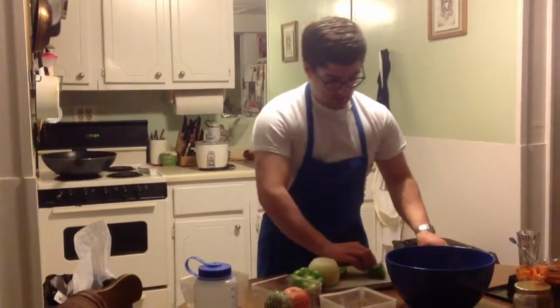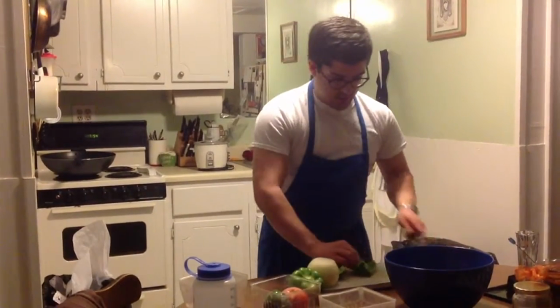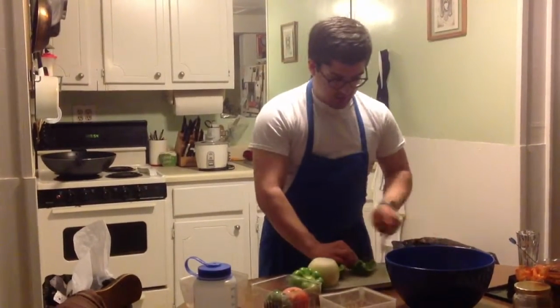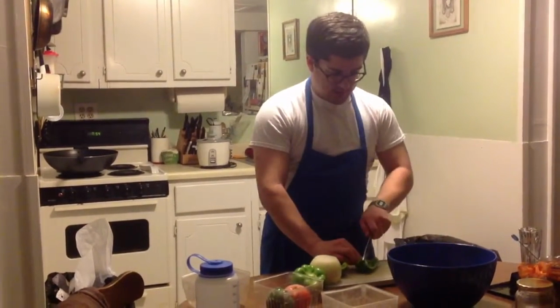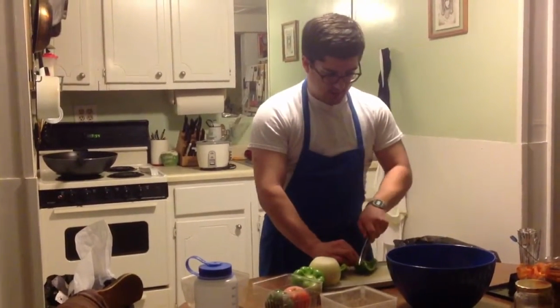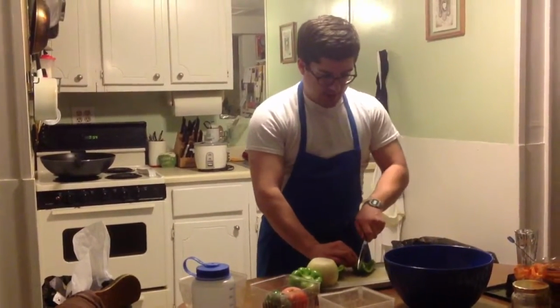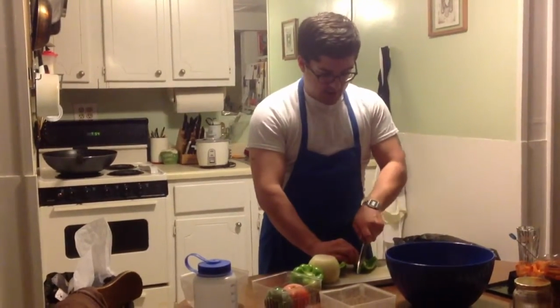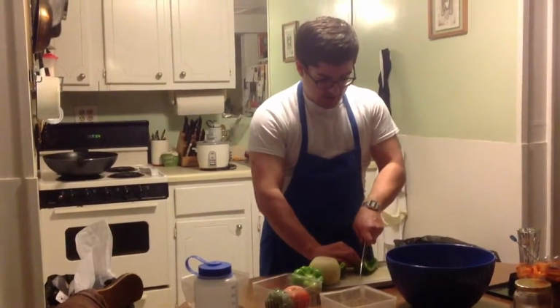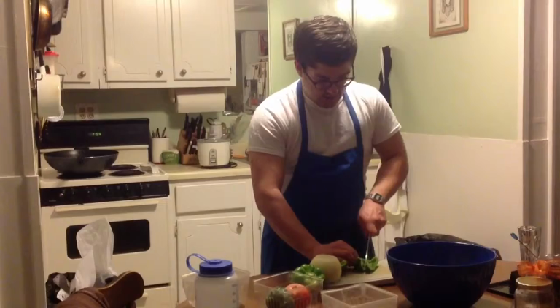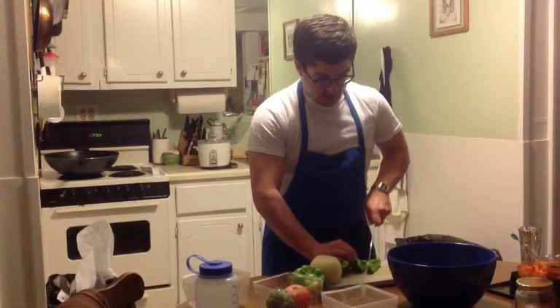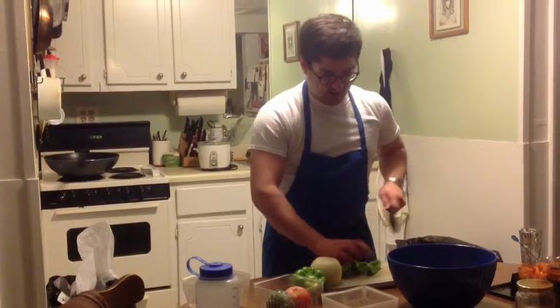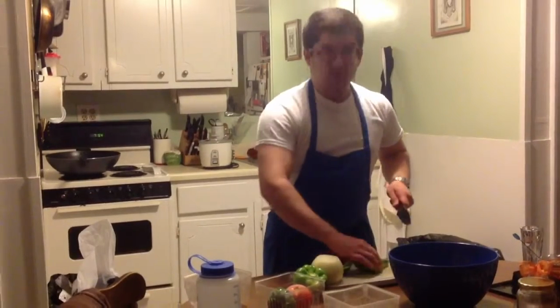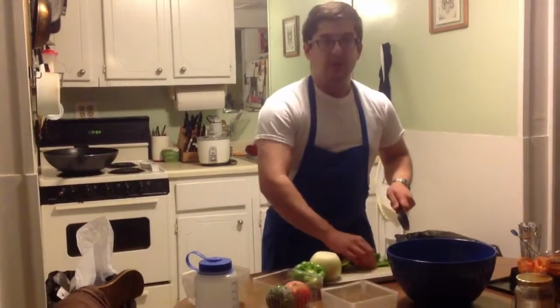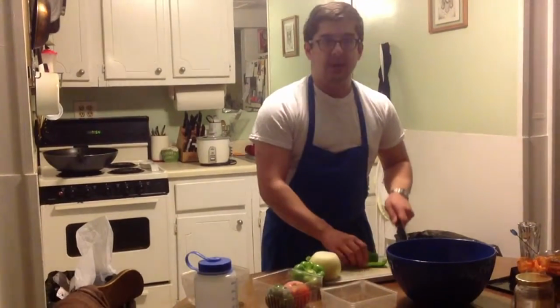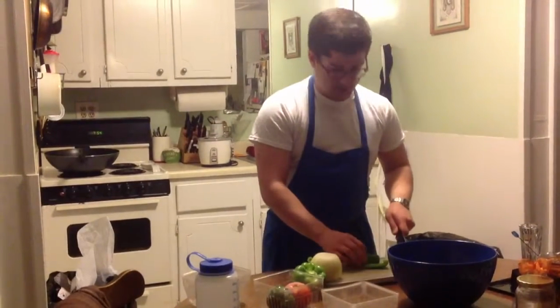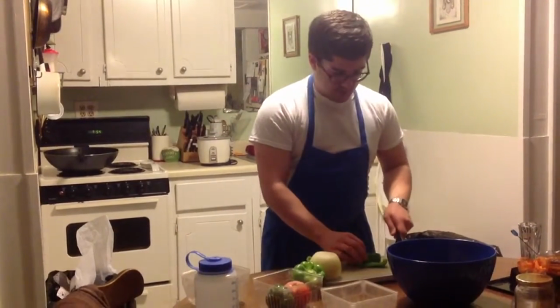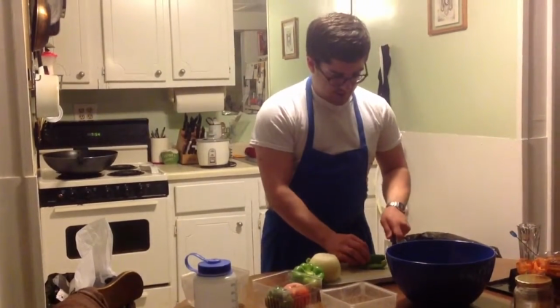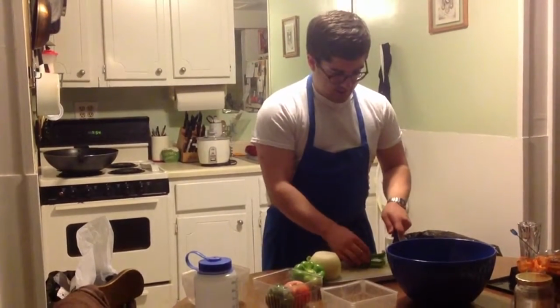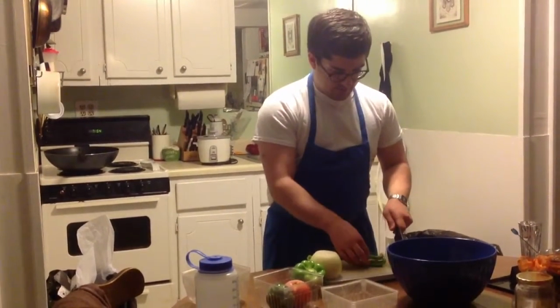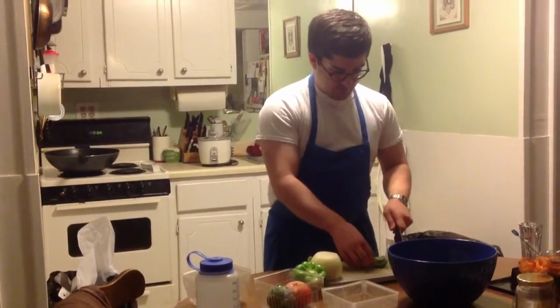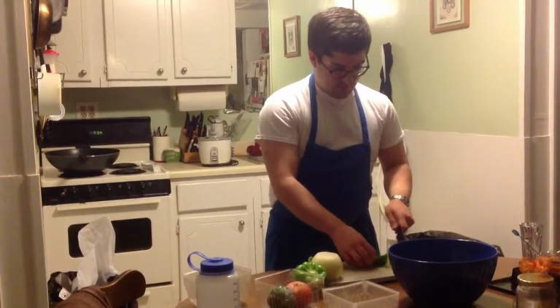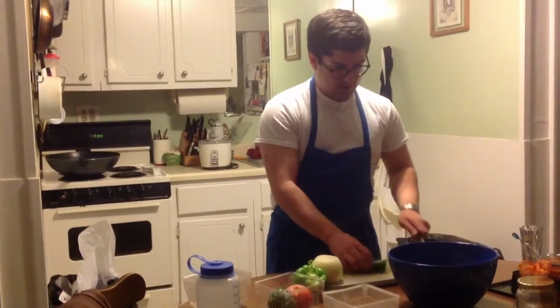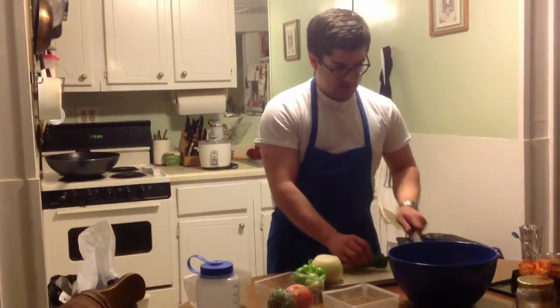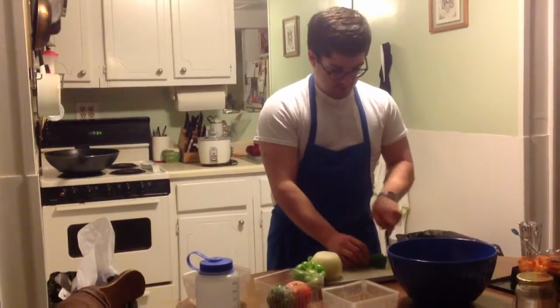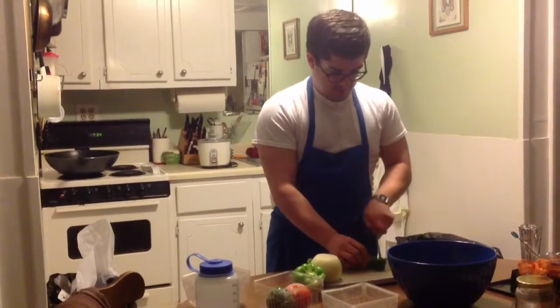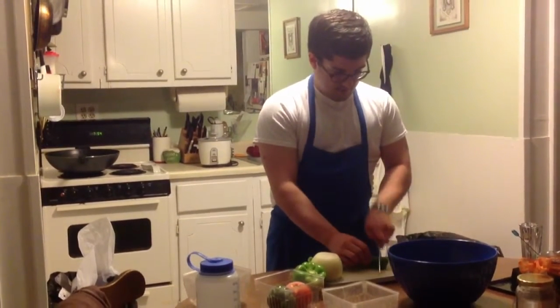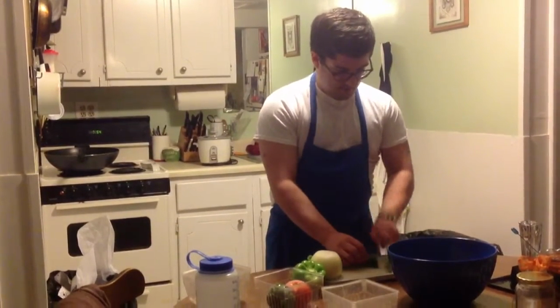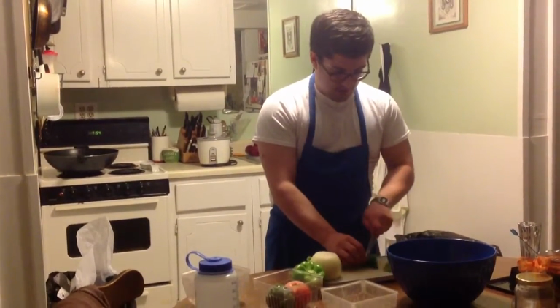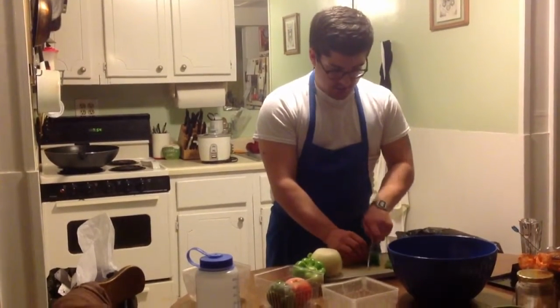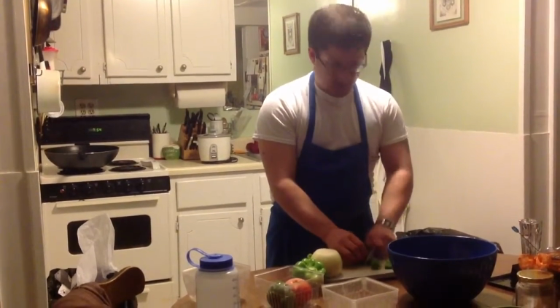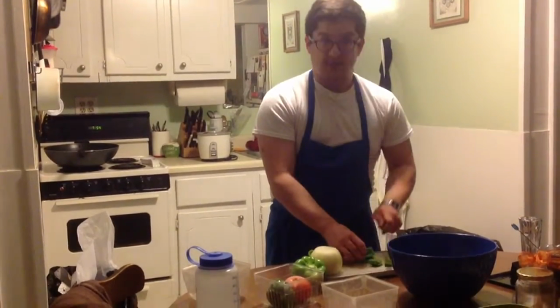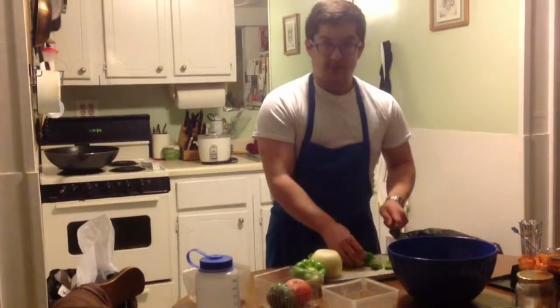Your chopping doesn't really matter when you're making a stir-fry. Large chunks are great.